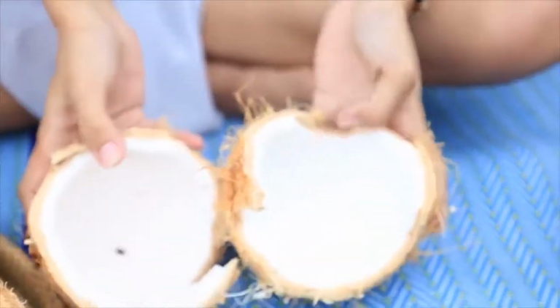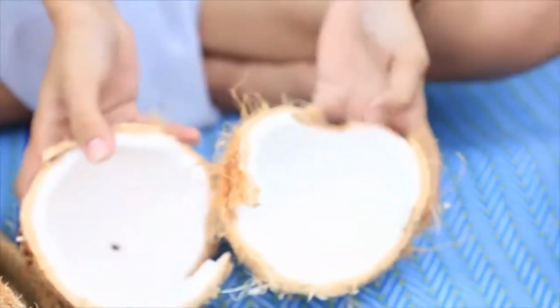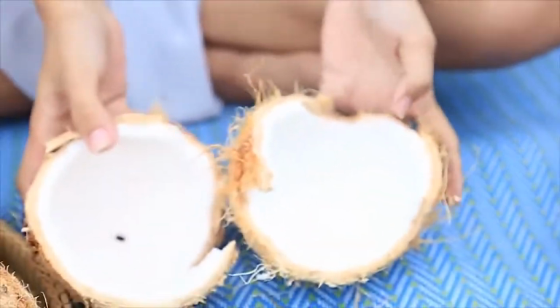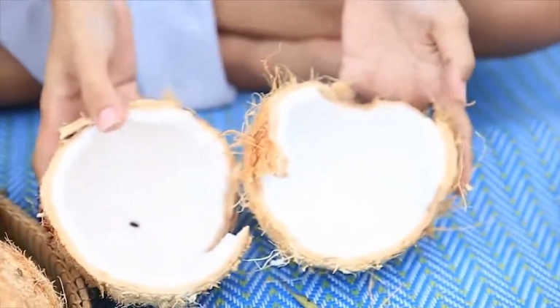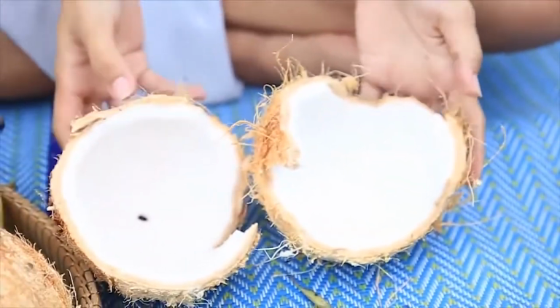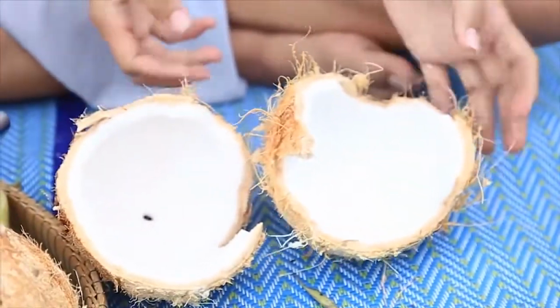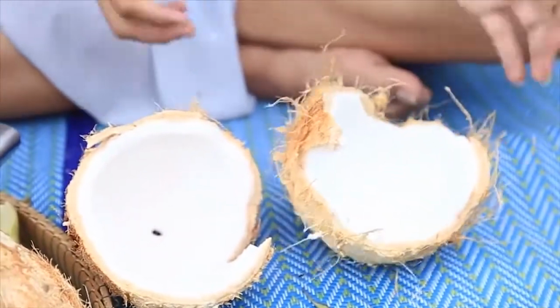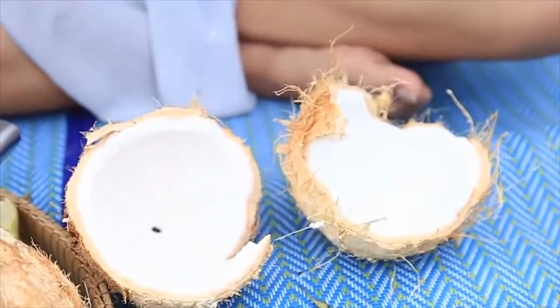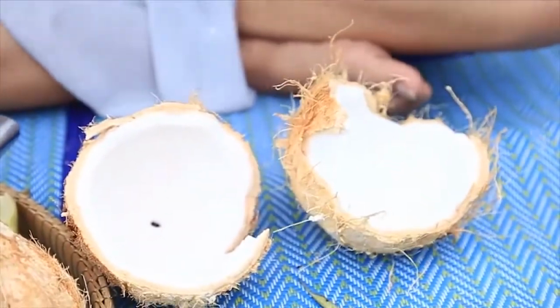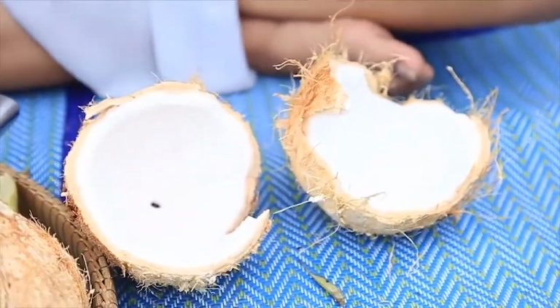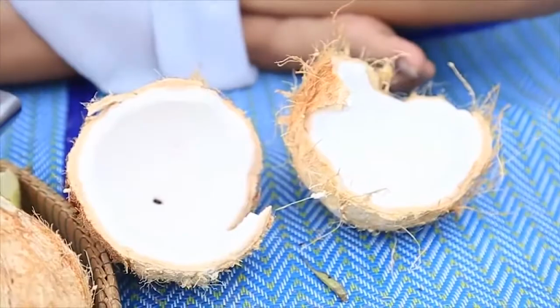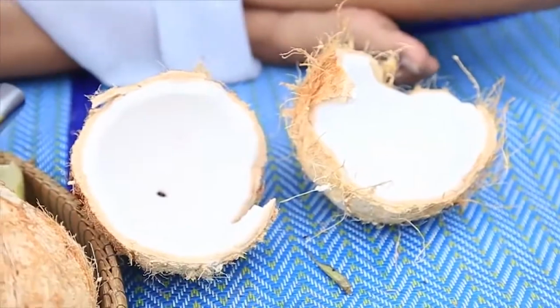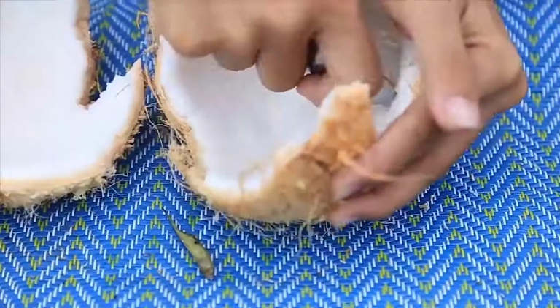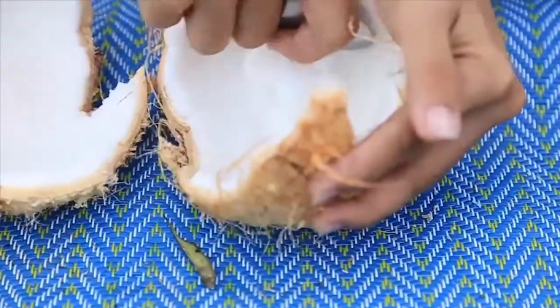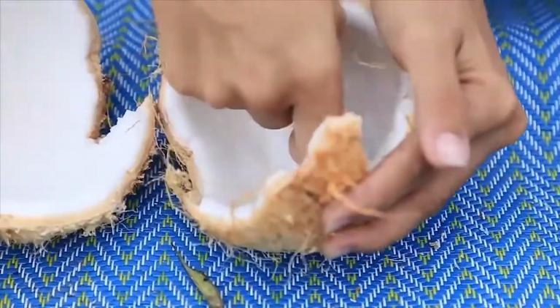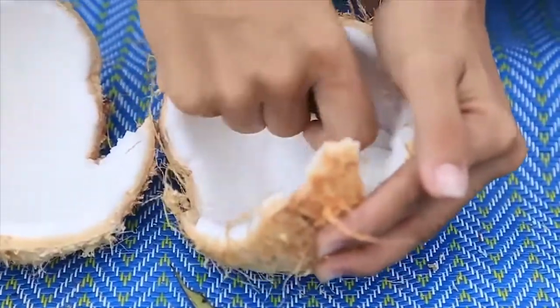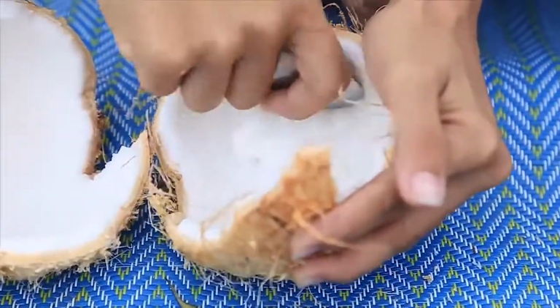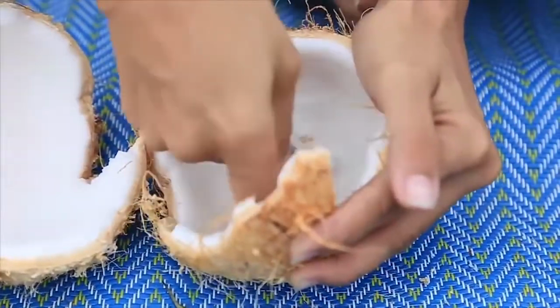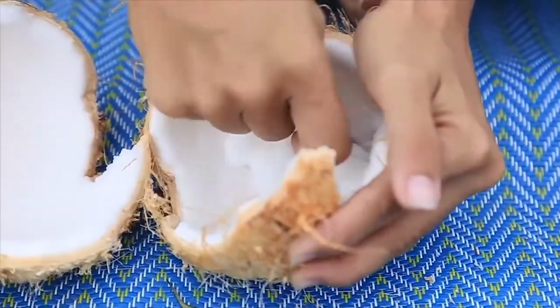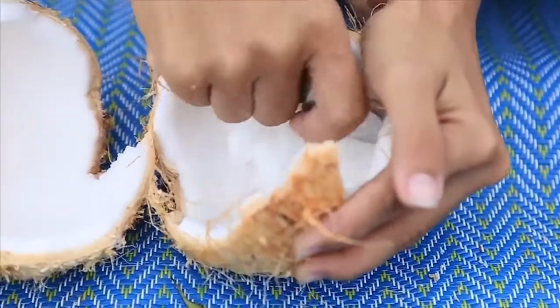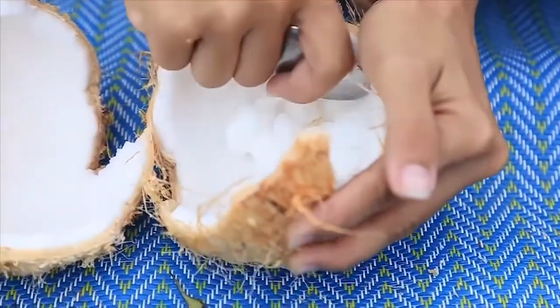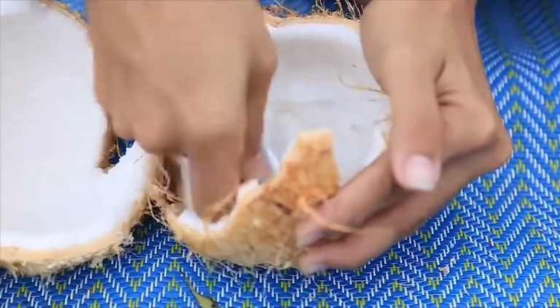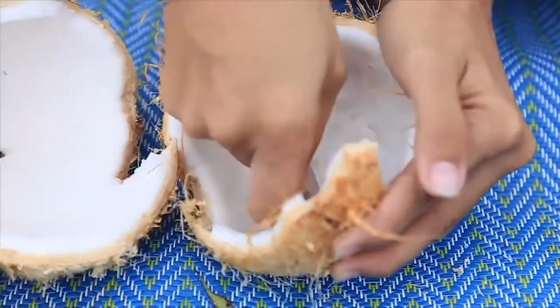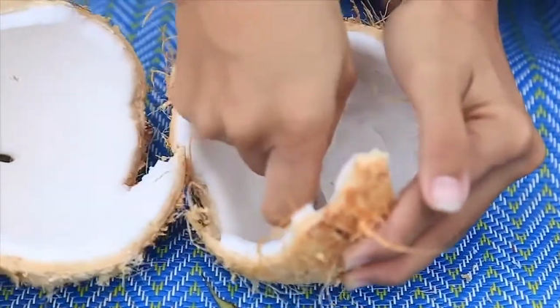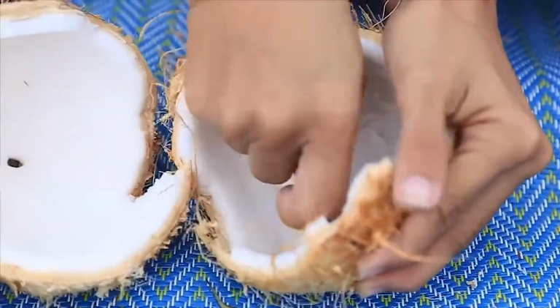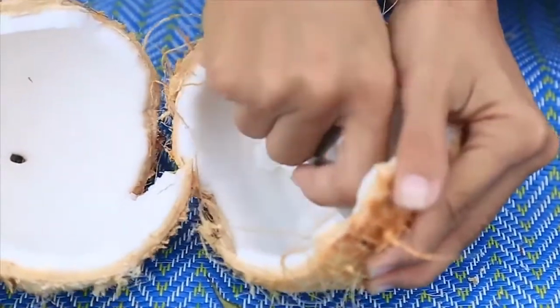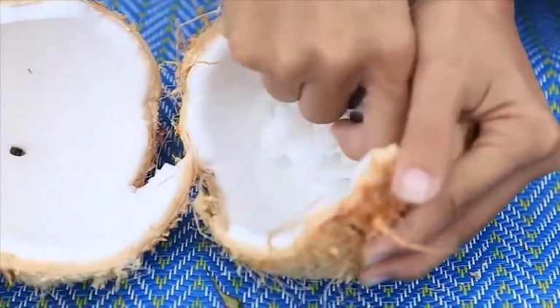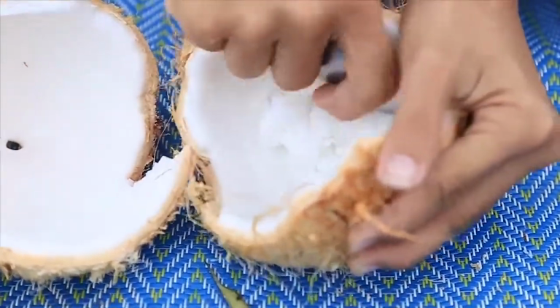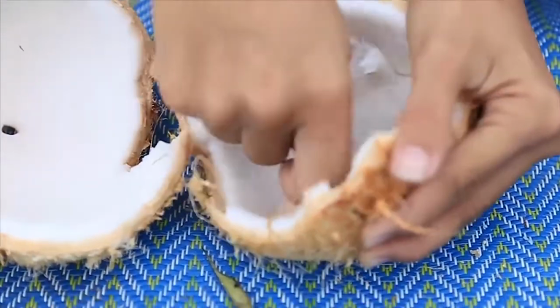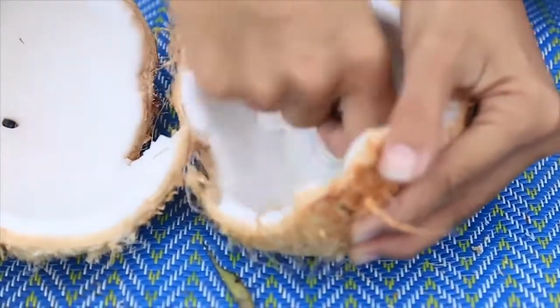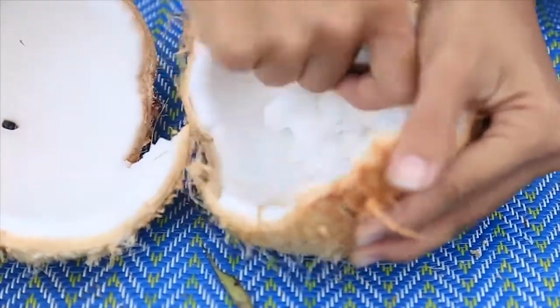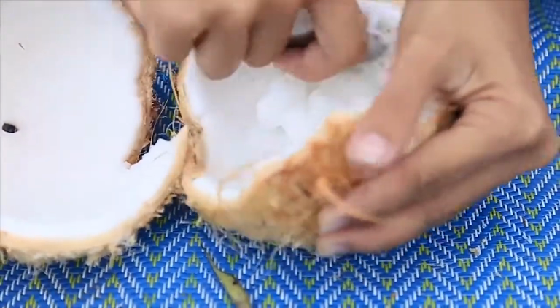I wonder if I put a plate in the pan along the way. I wish I can add the pan. Let's leave it in the pan.